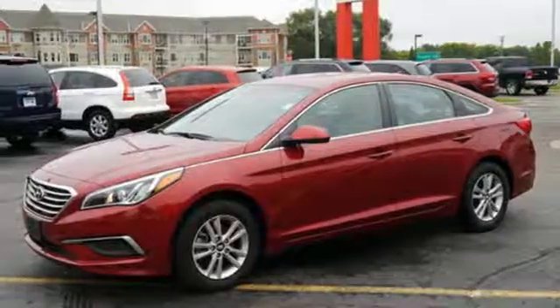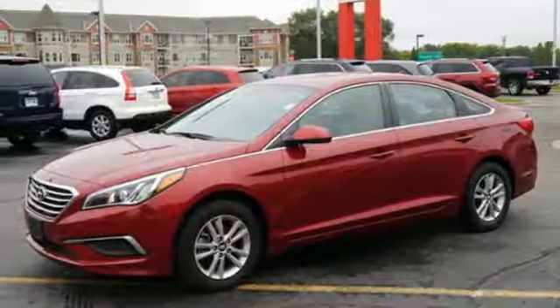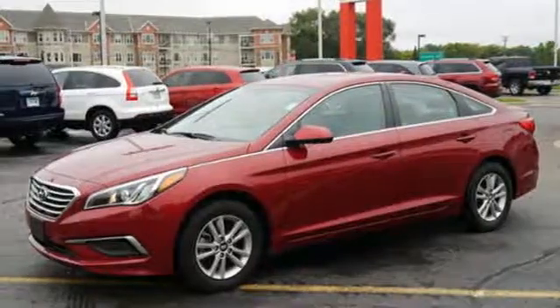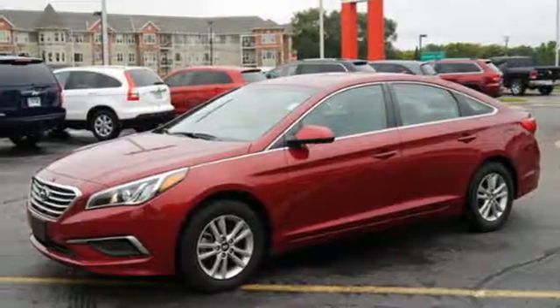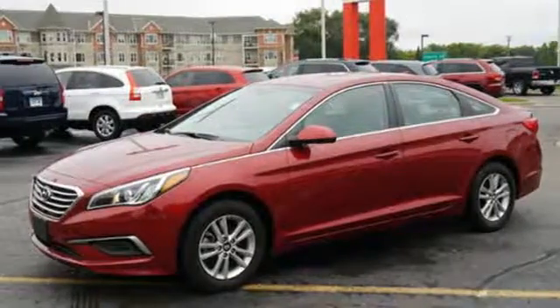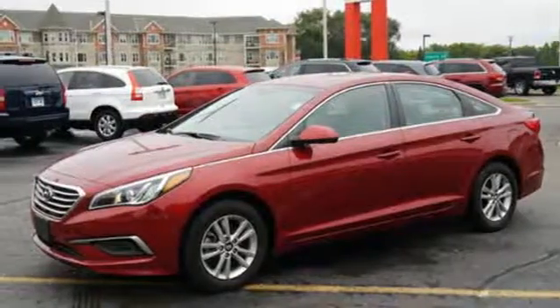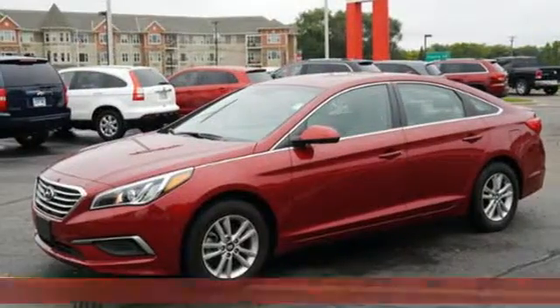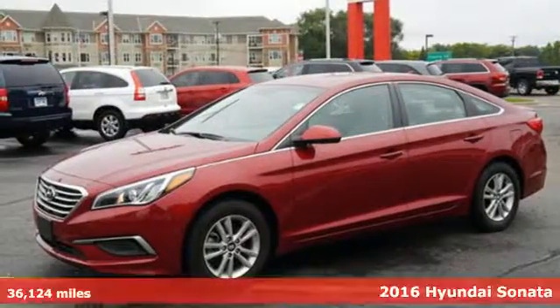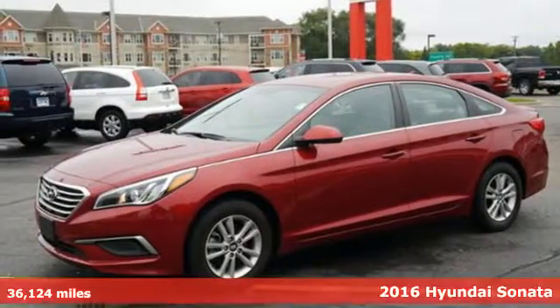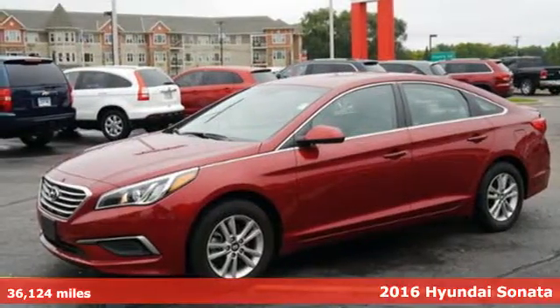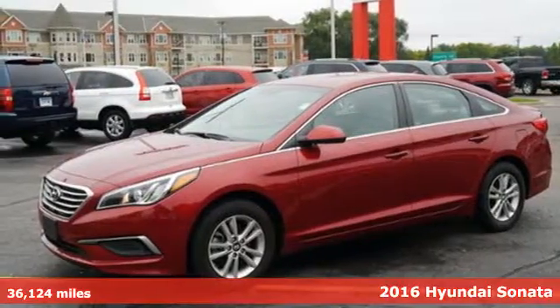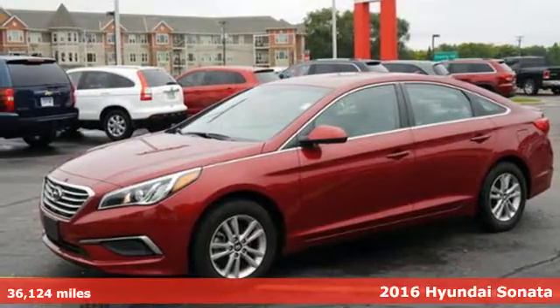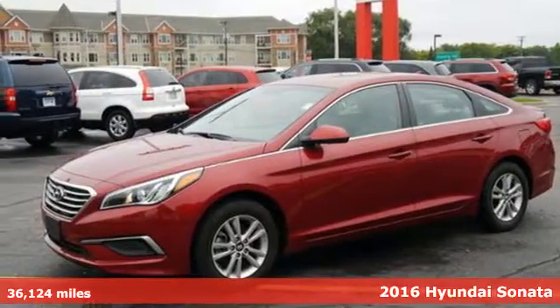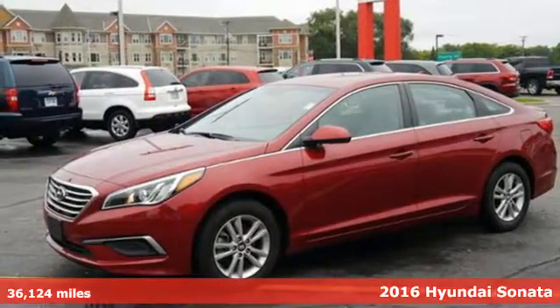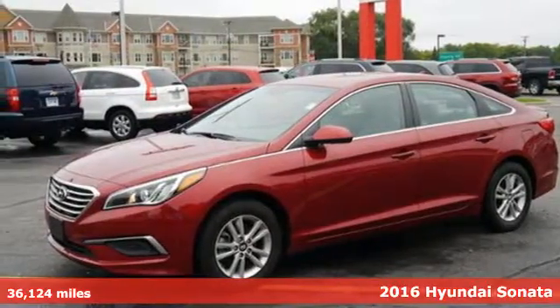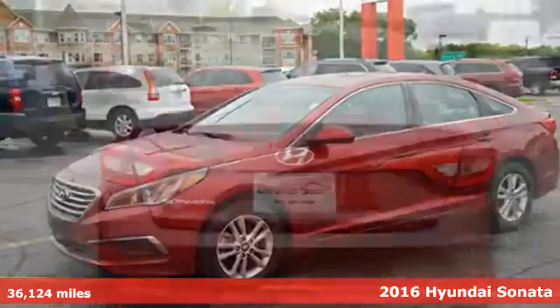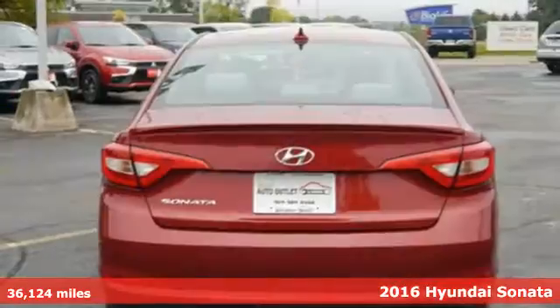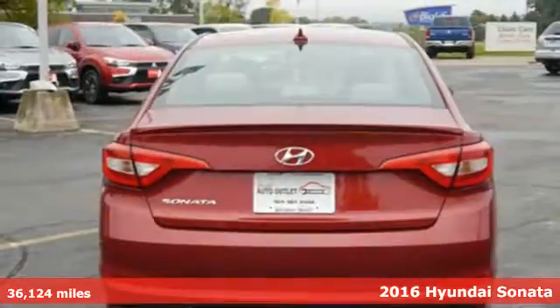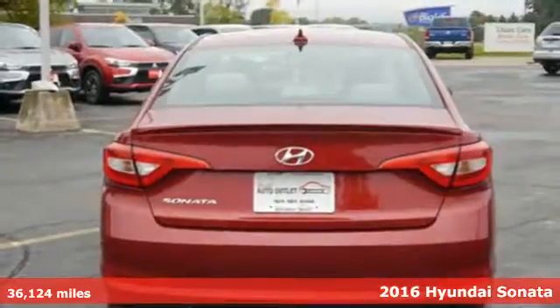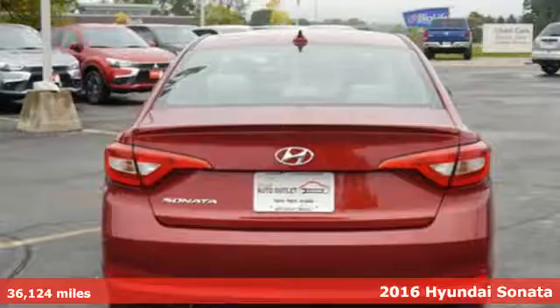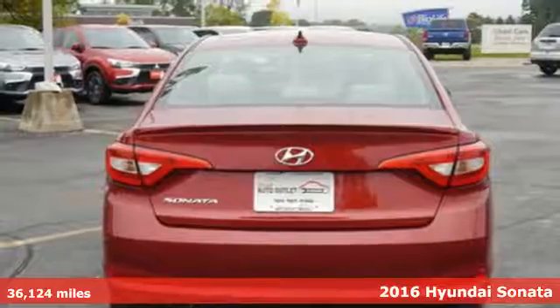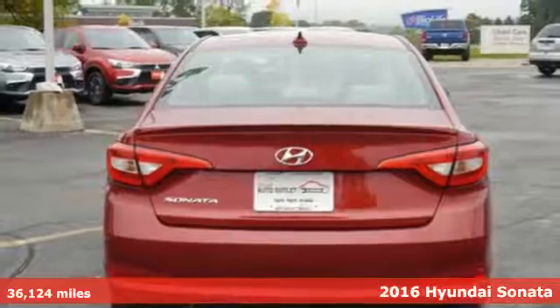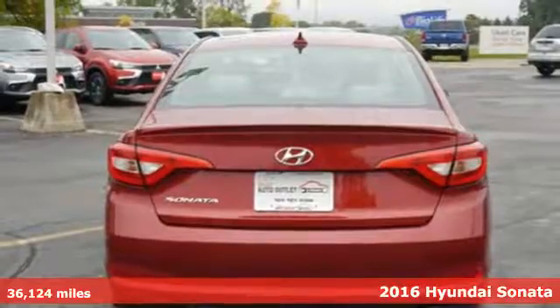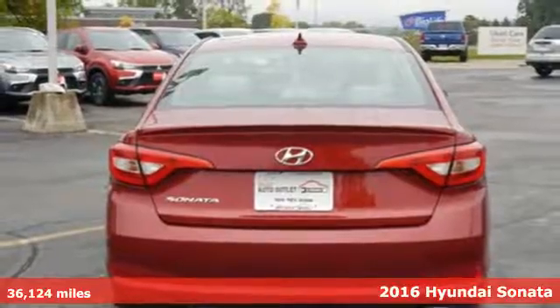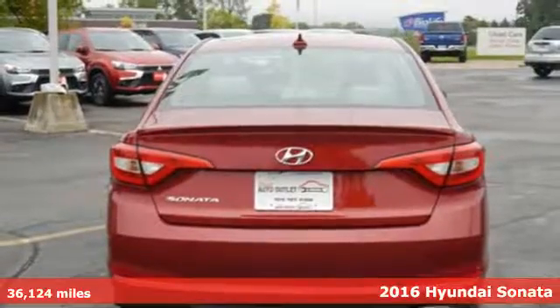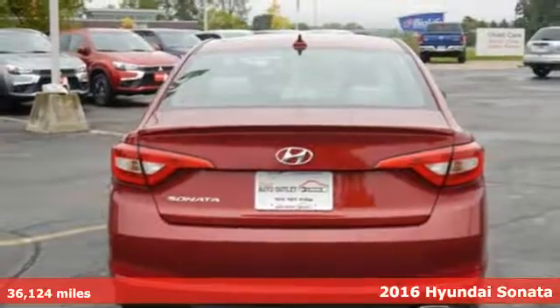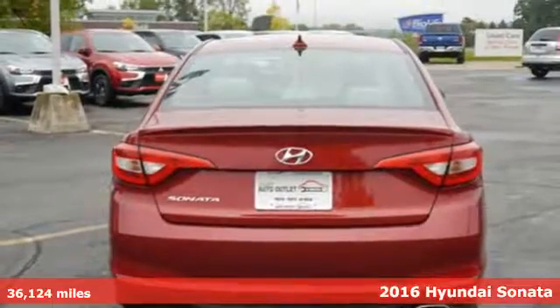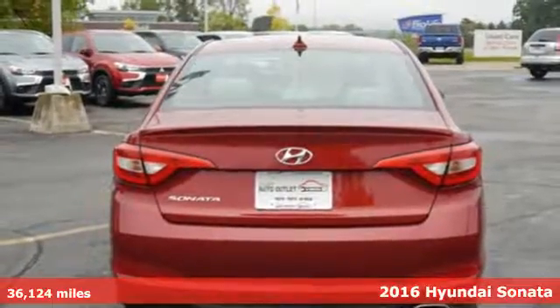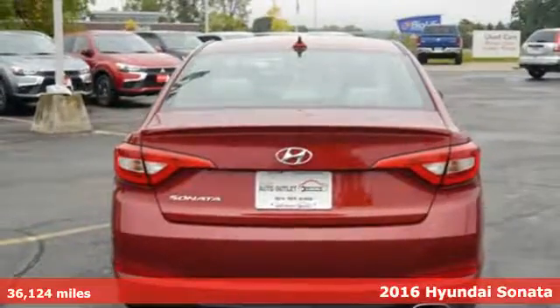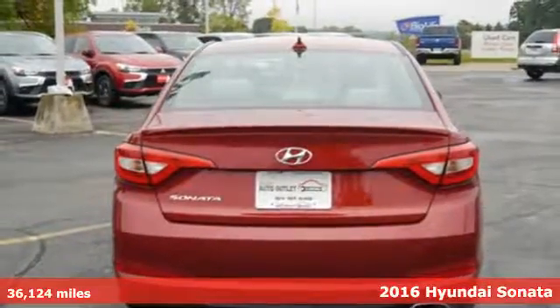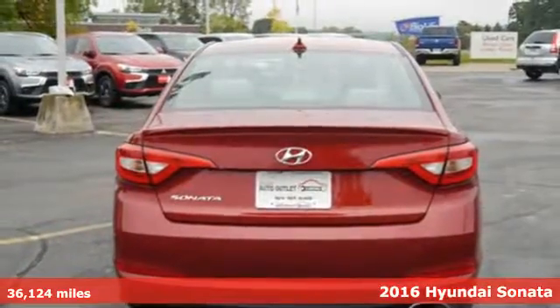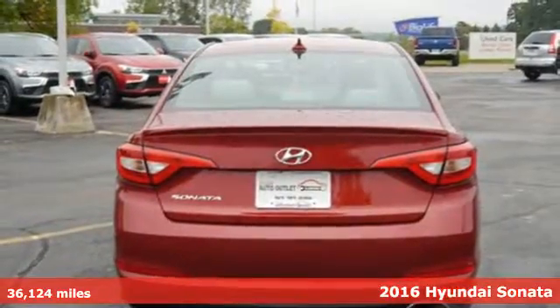It's a 2016 Hyundai Sonata. The only thing missing from a Hyundai is worry. It comes with great features you'll love.